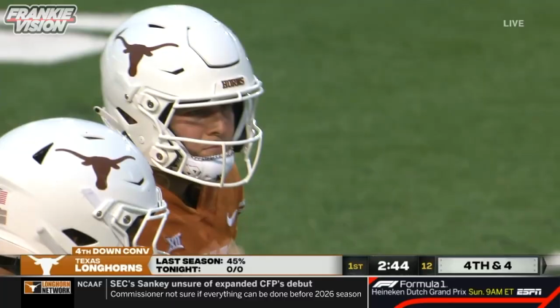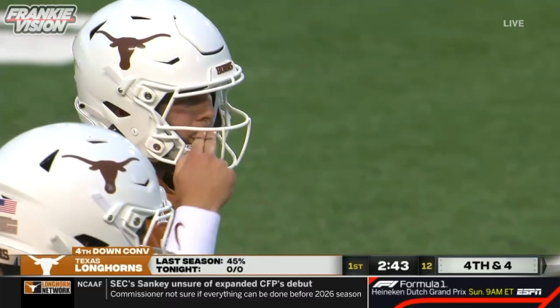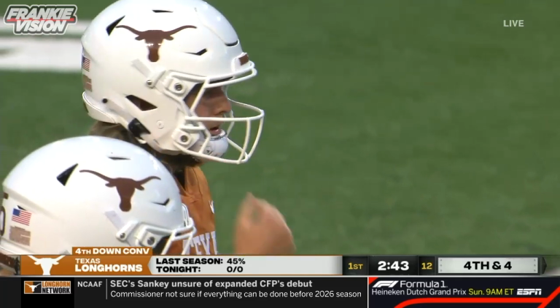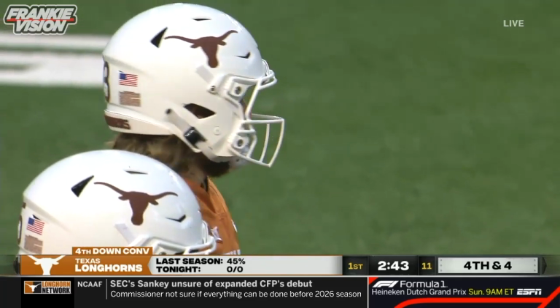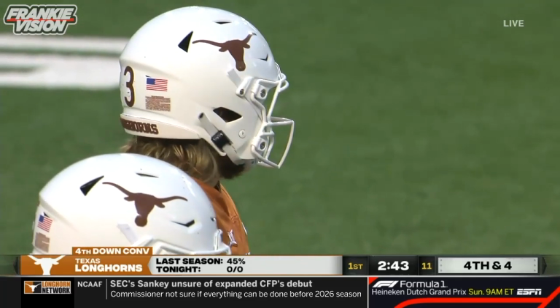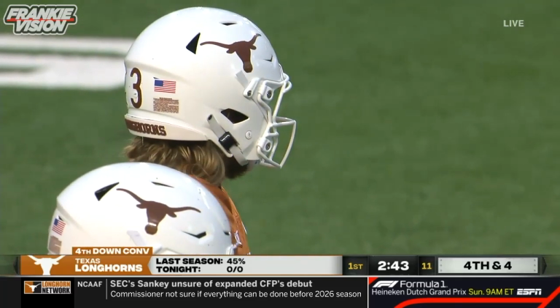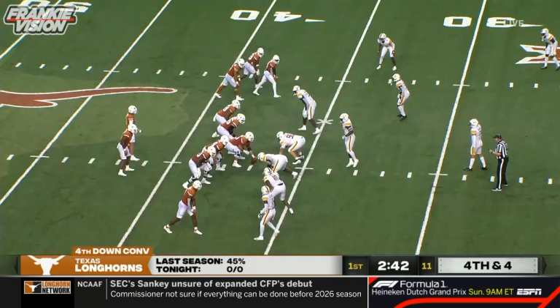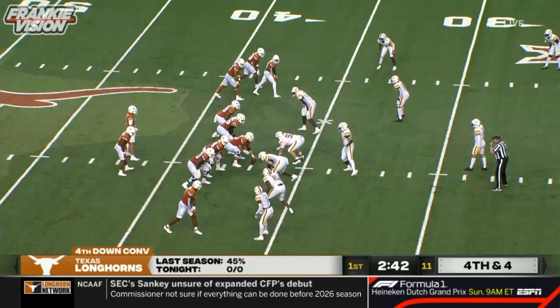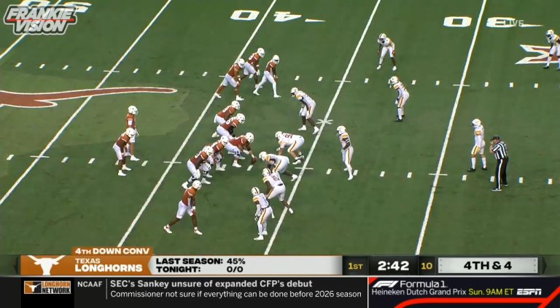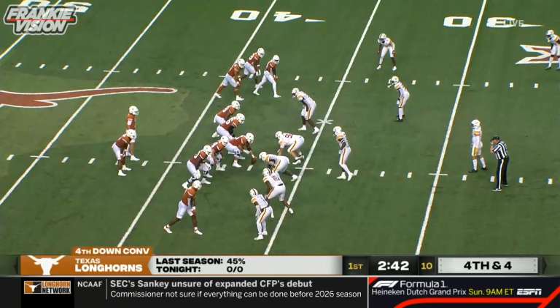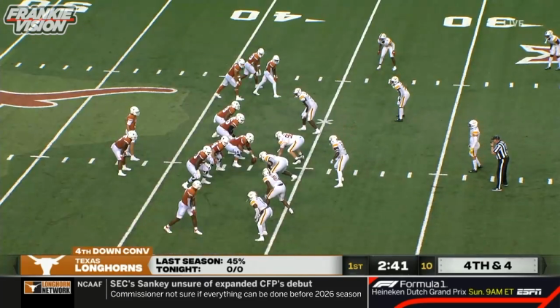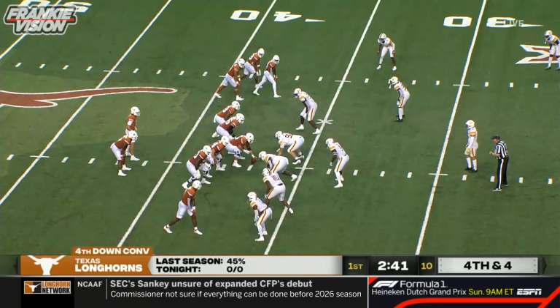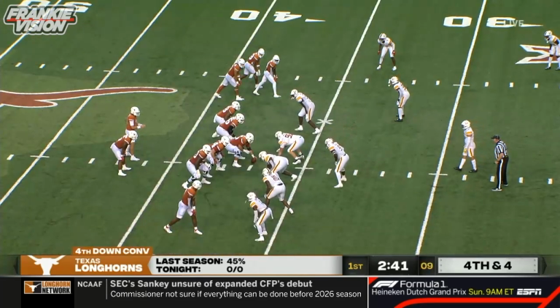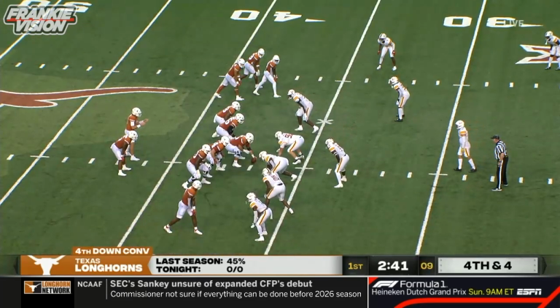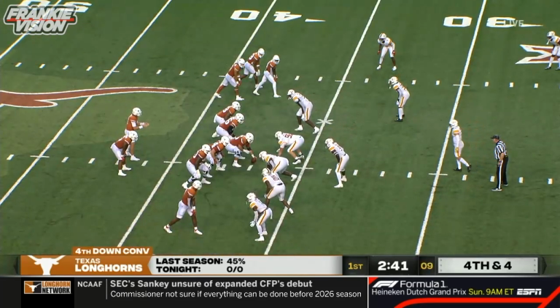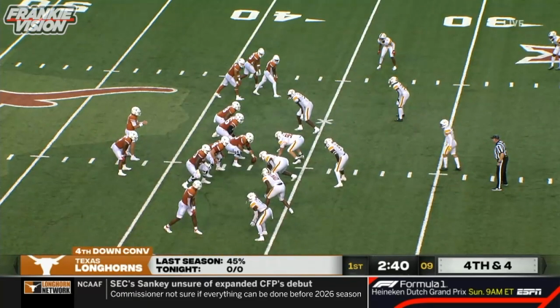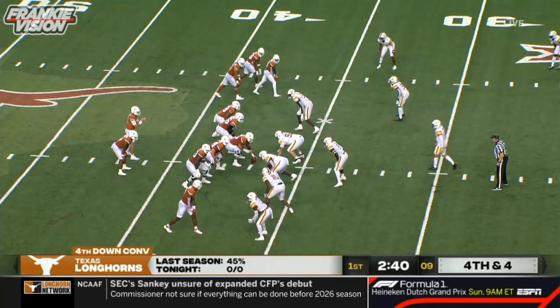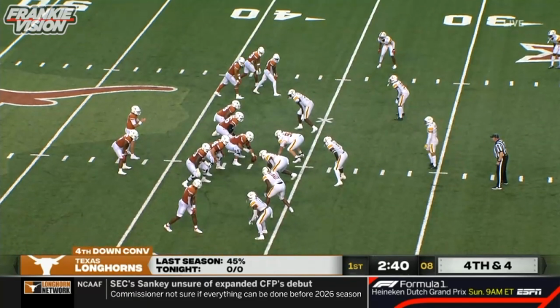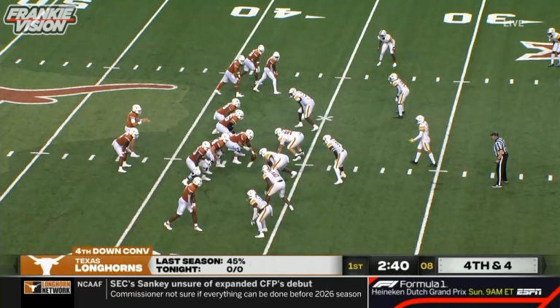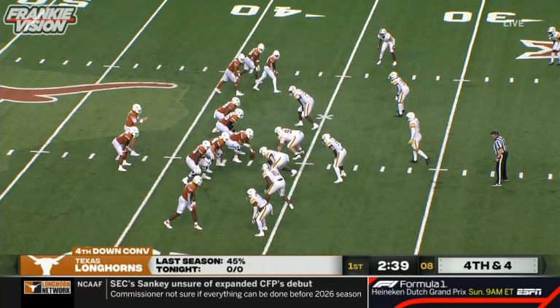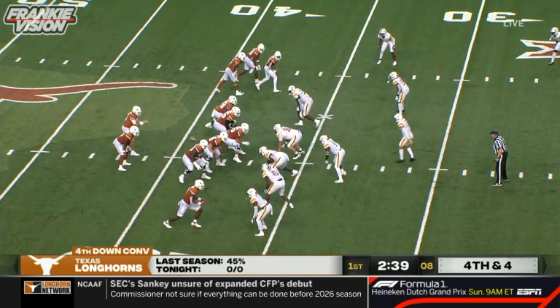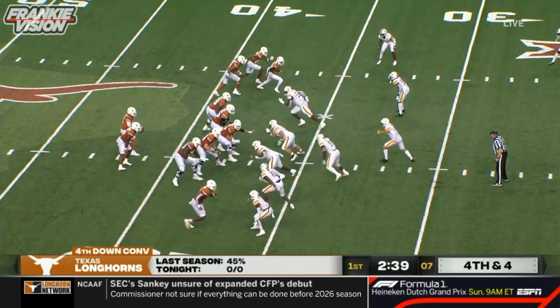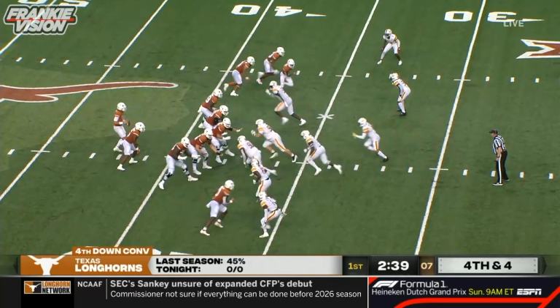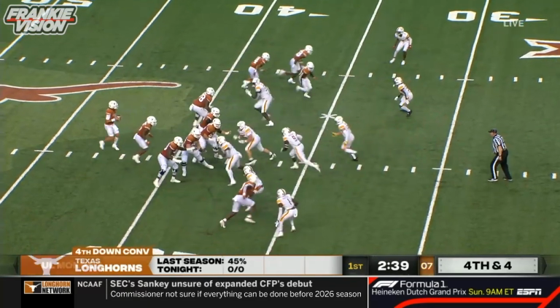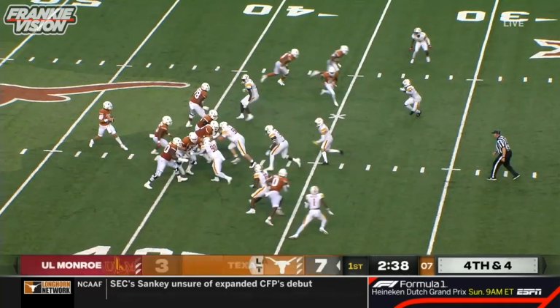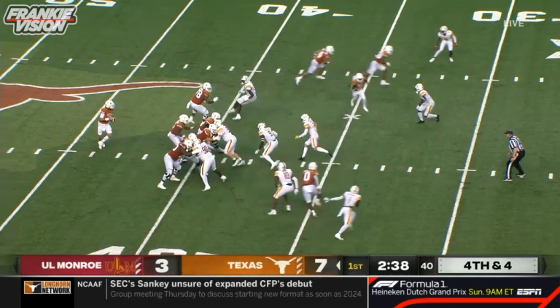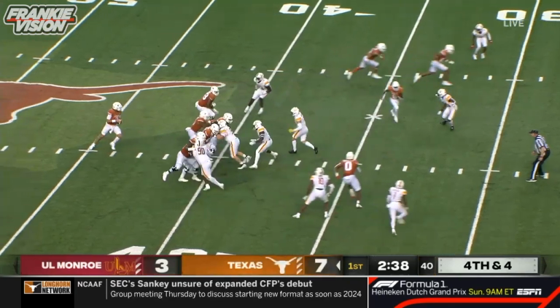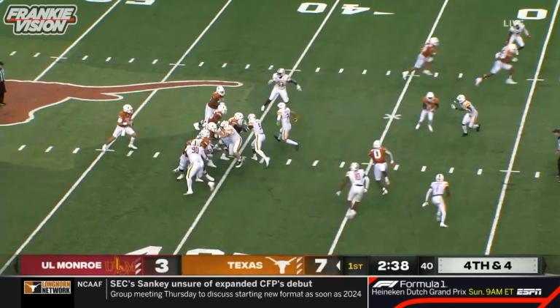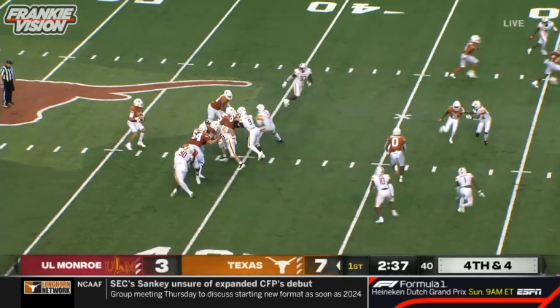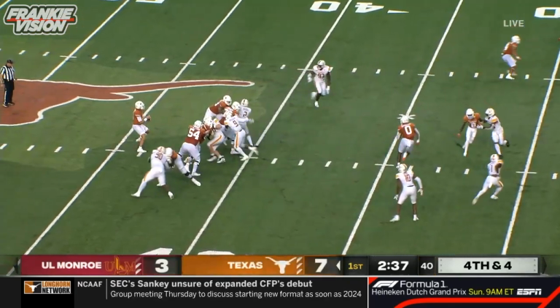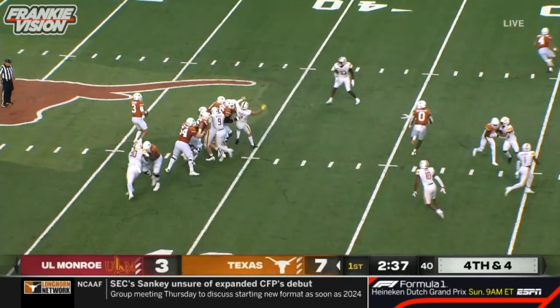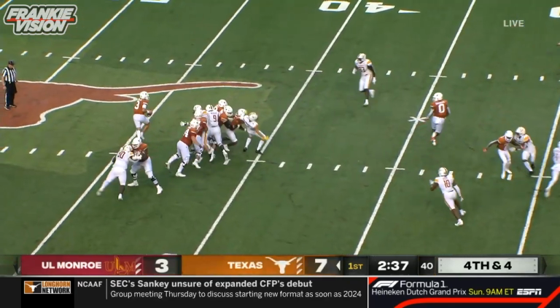I talked to Sark earlier — what will you do with a longer field goal? He said he'd probably go for it. This may be Dicker territory, but not with the new guys.